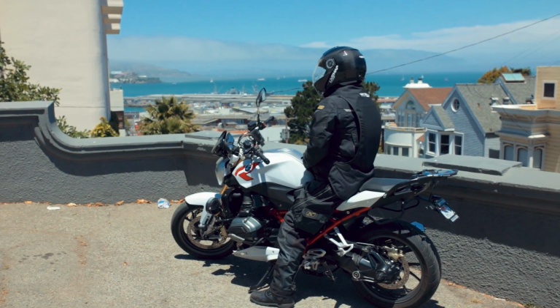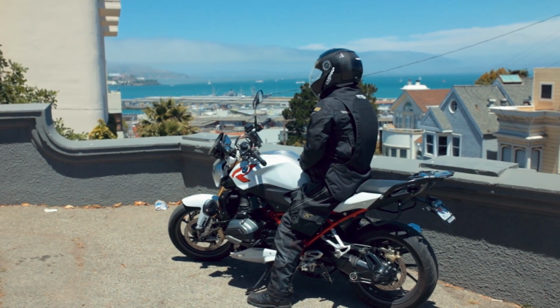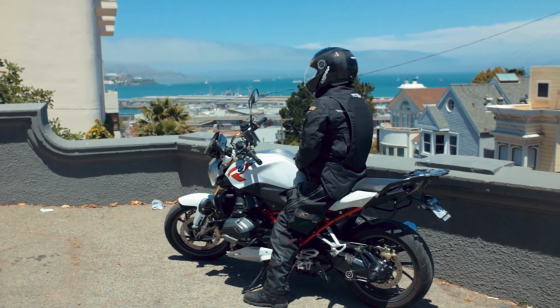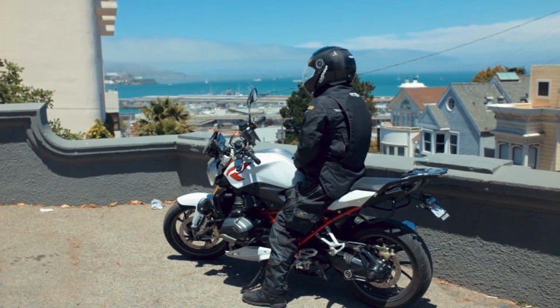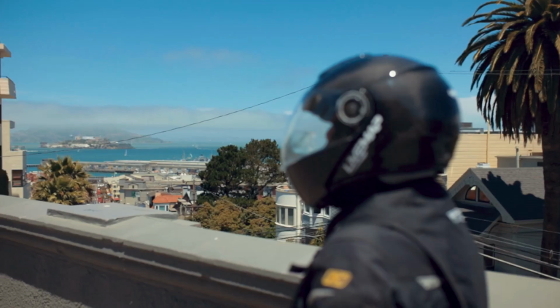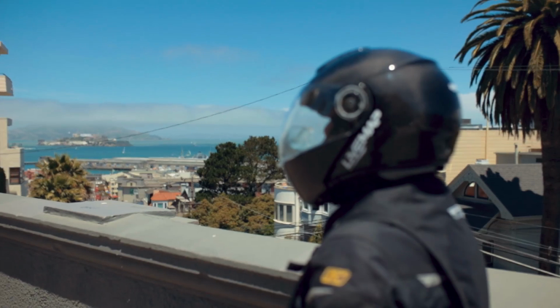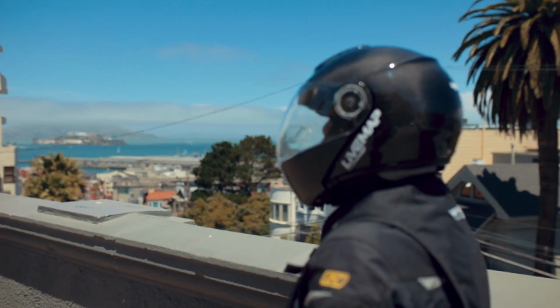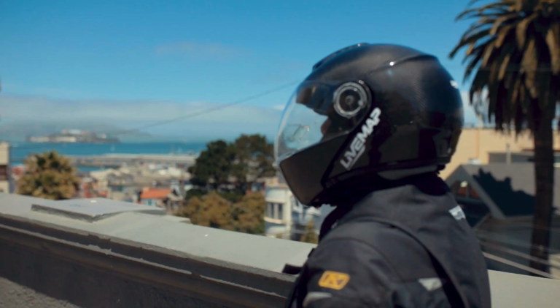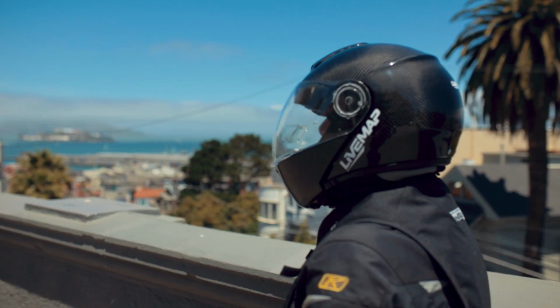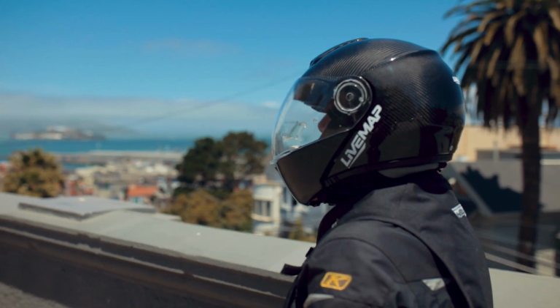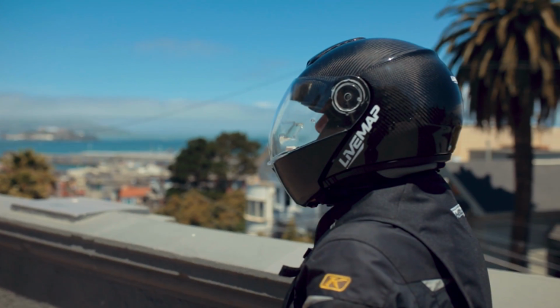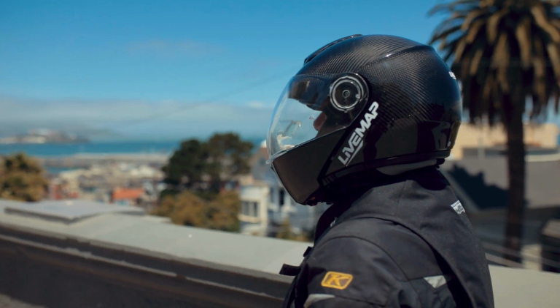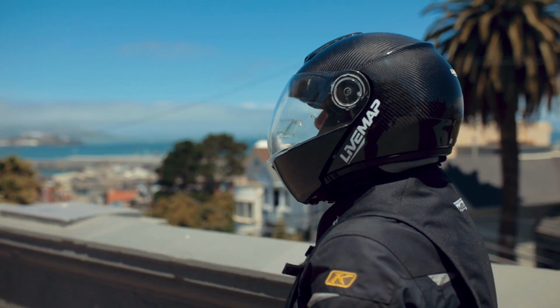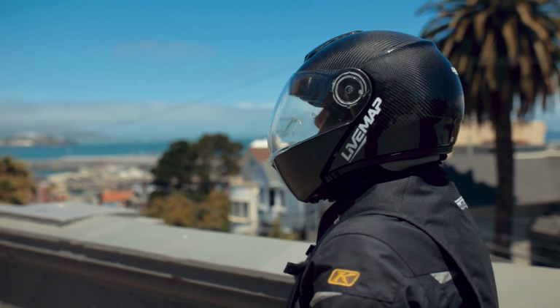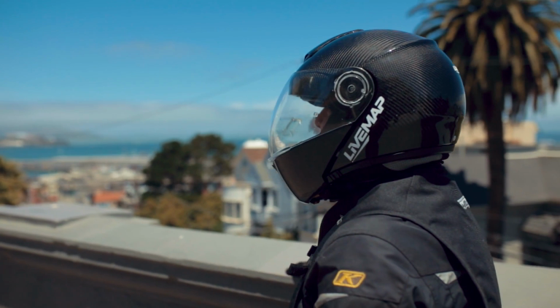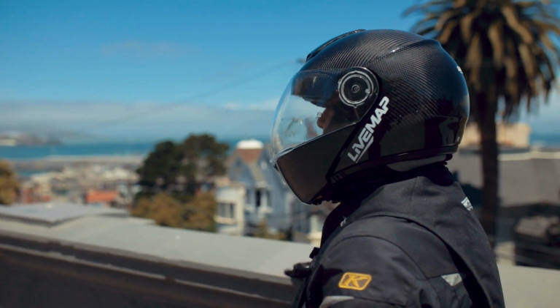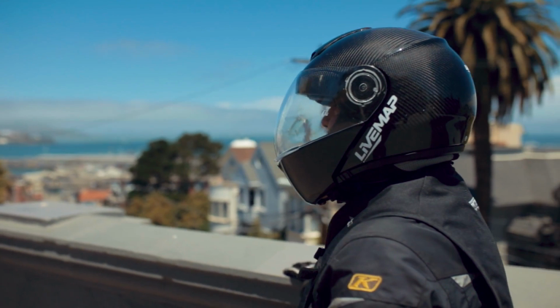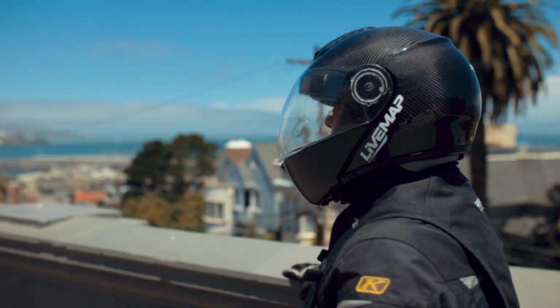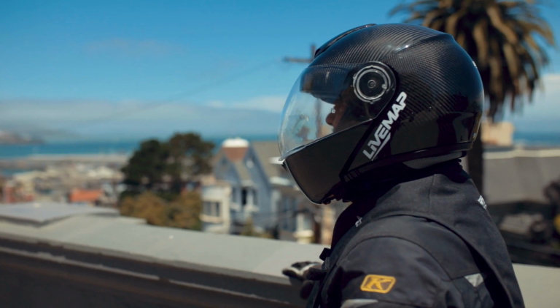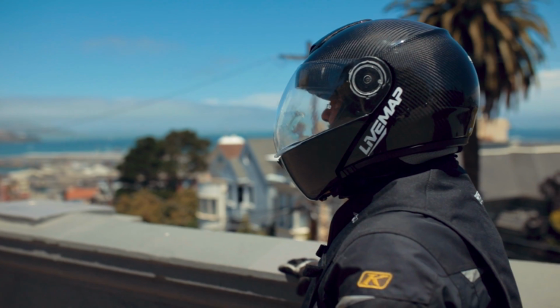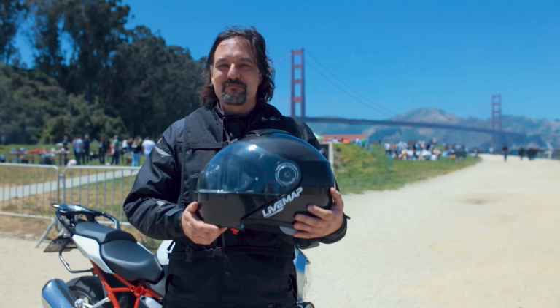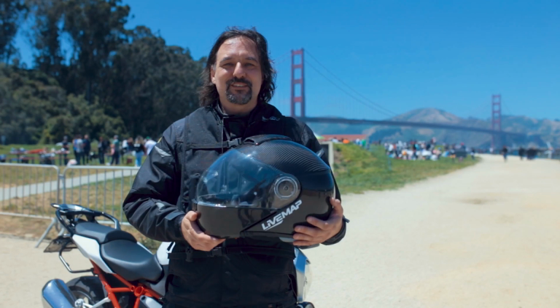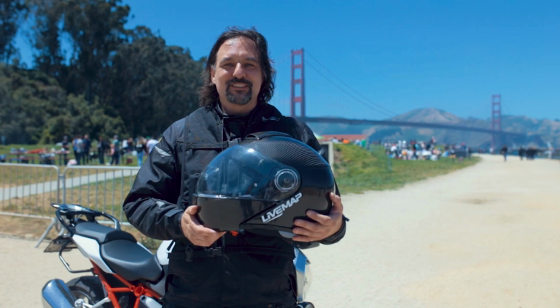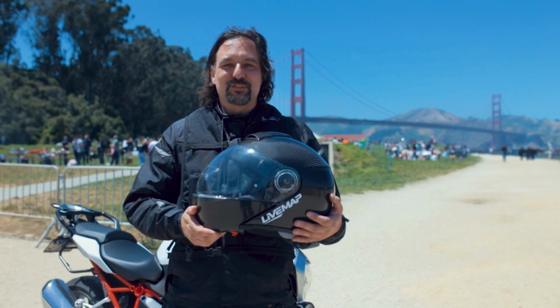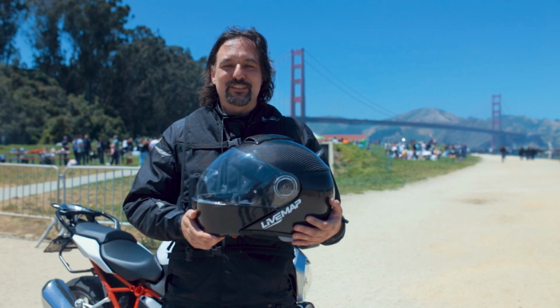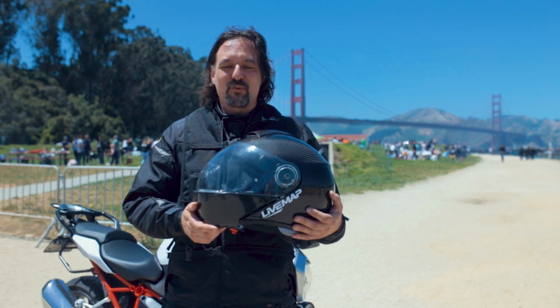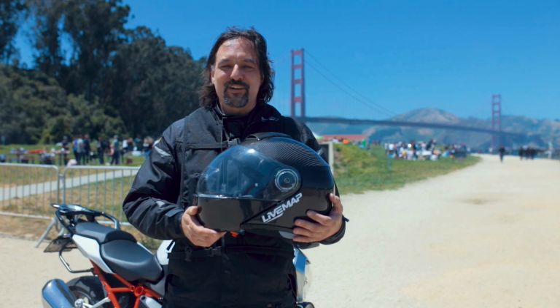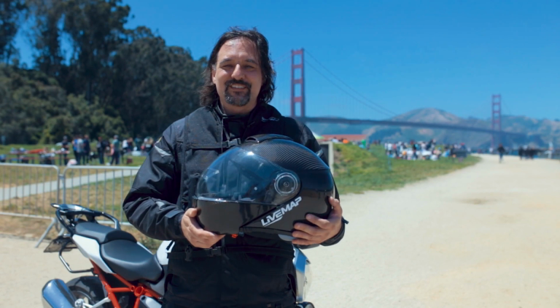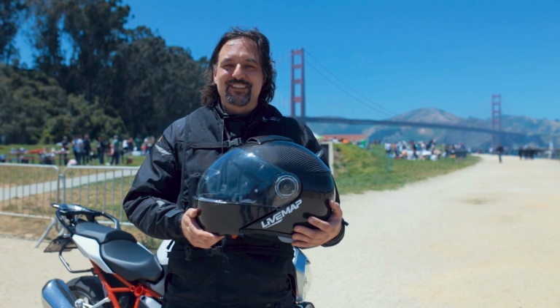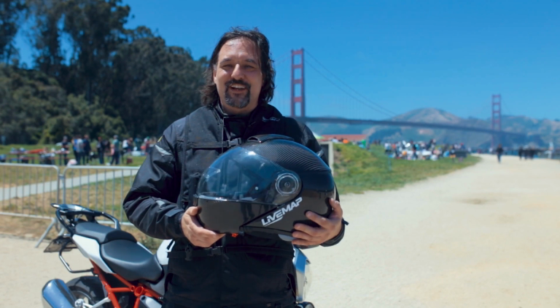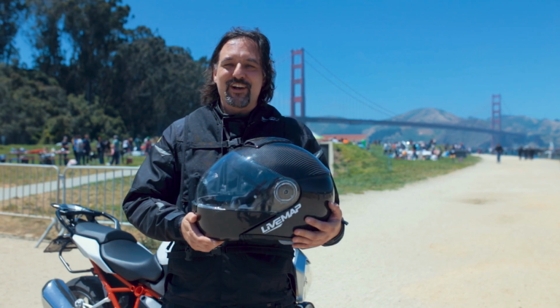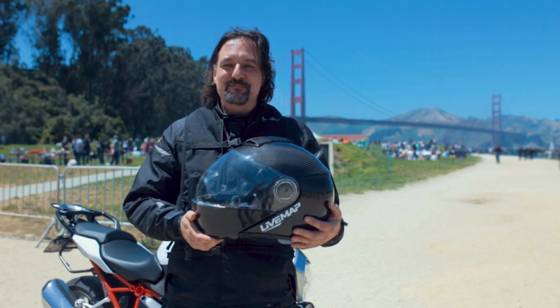This is an awesome helmet which everyone should need who is a very enthusiastic rider like I am.